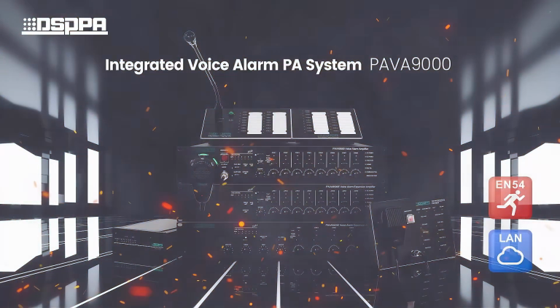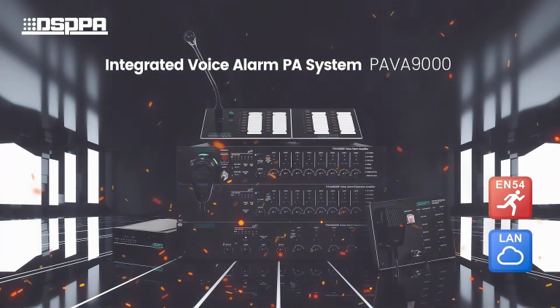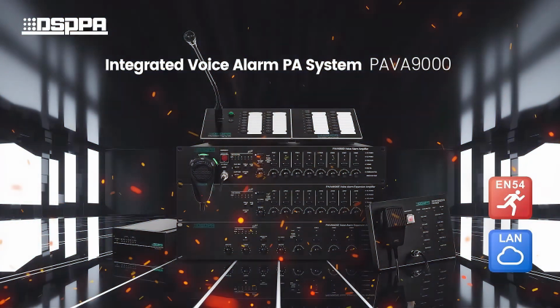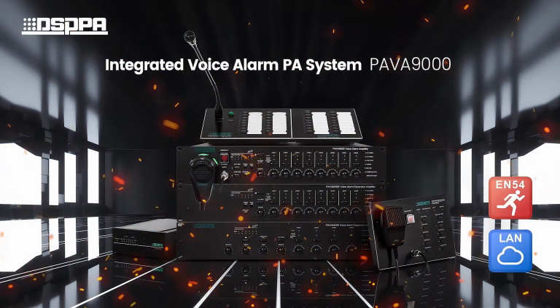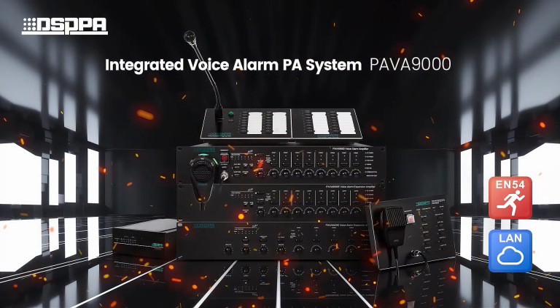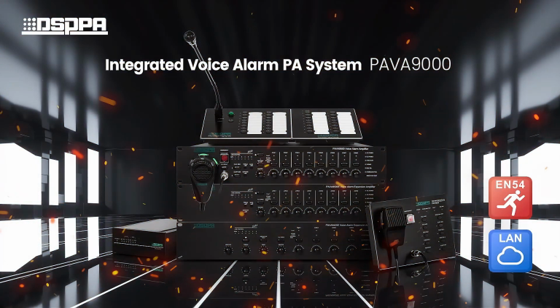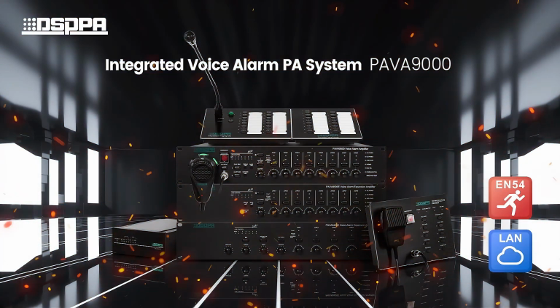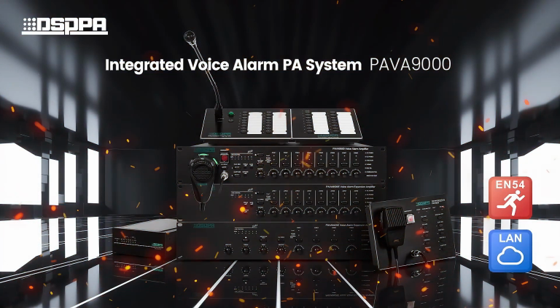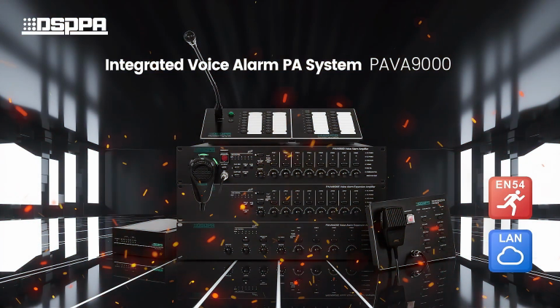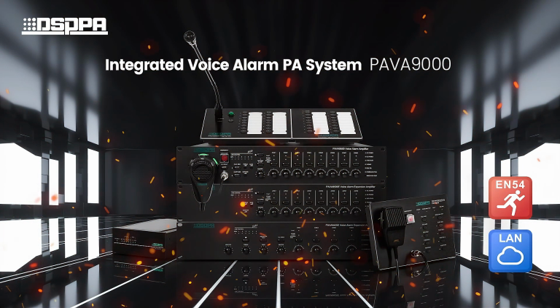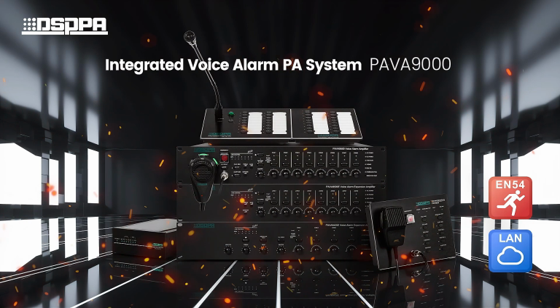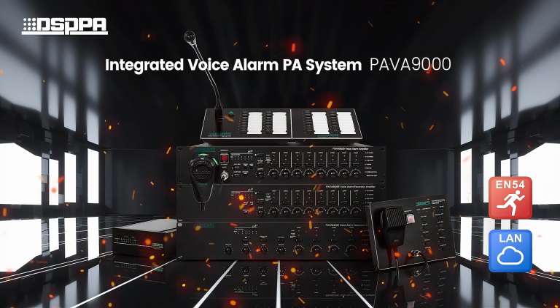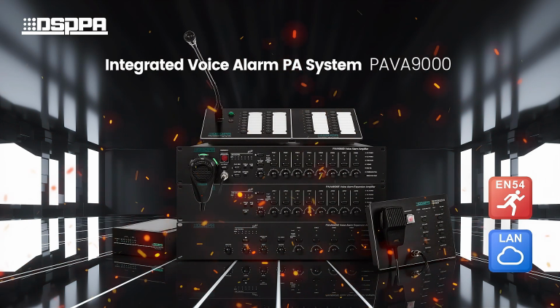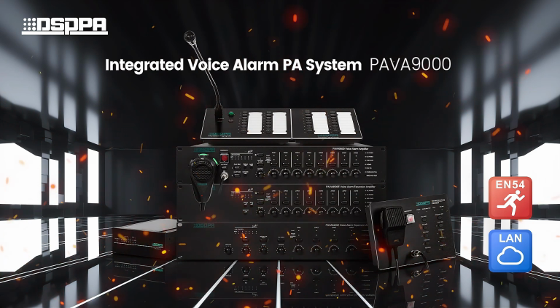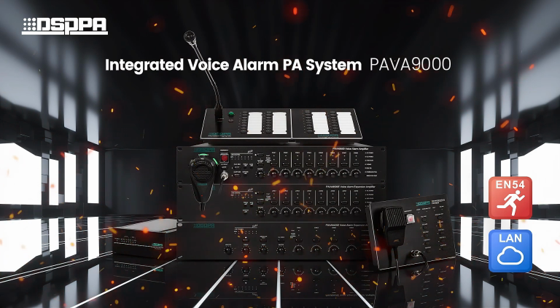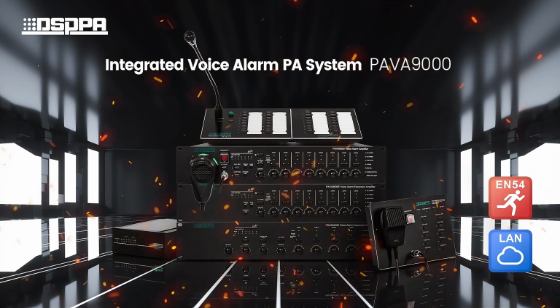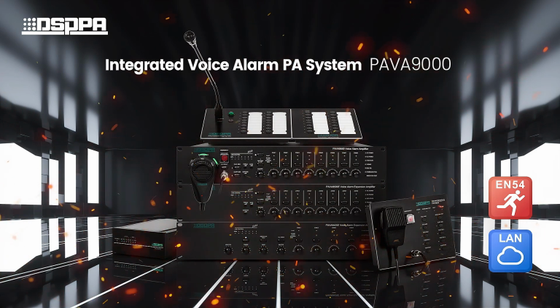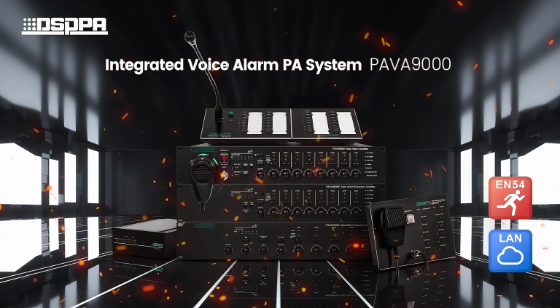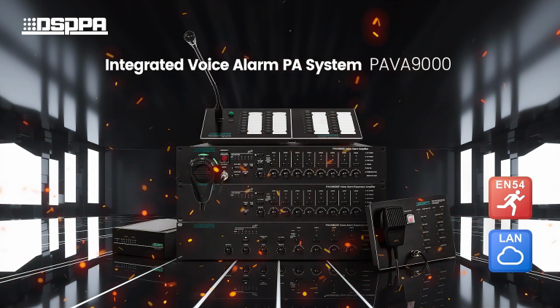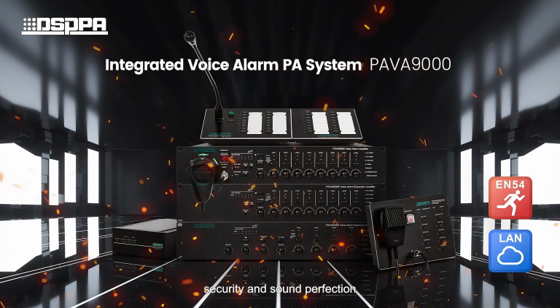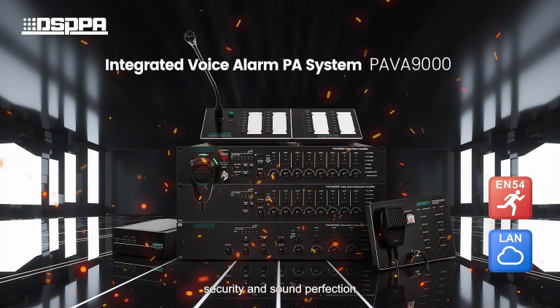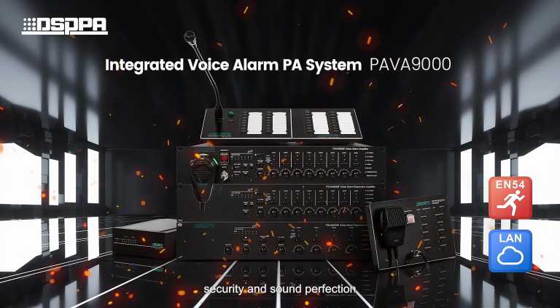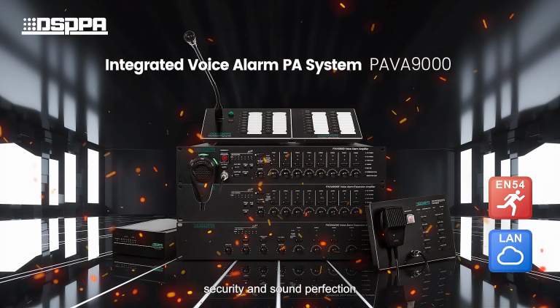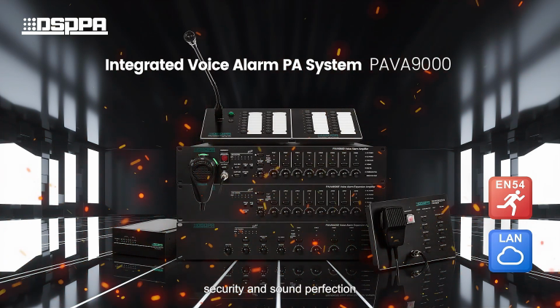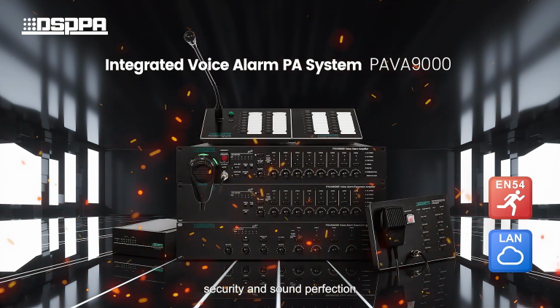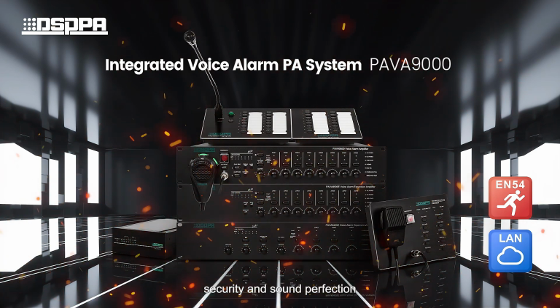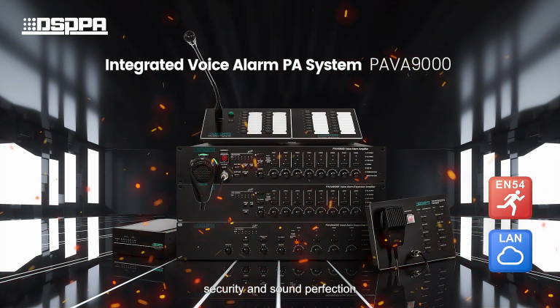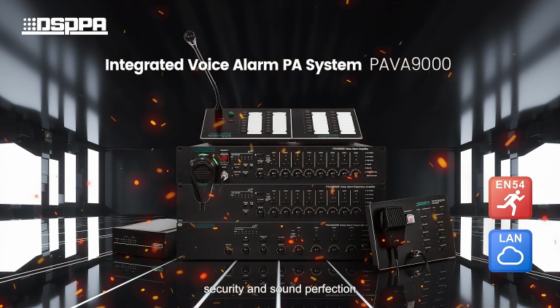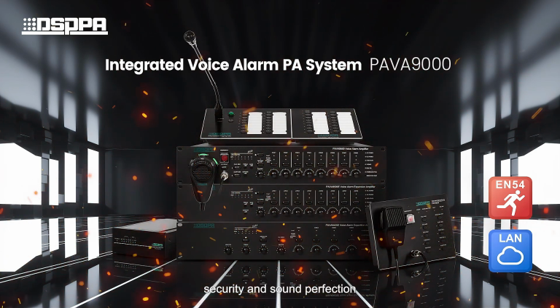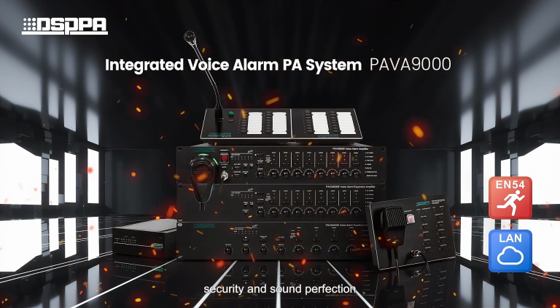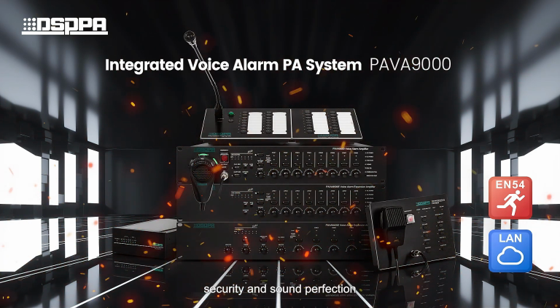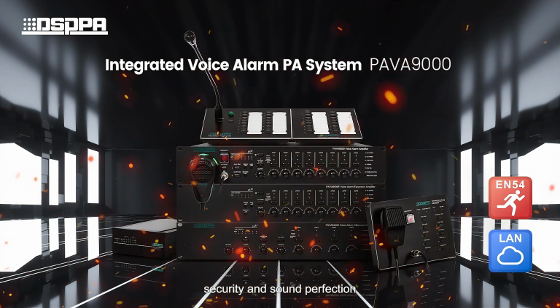PA VA-9000 — security and sound perfection.